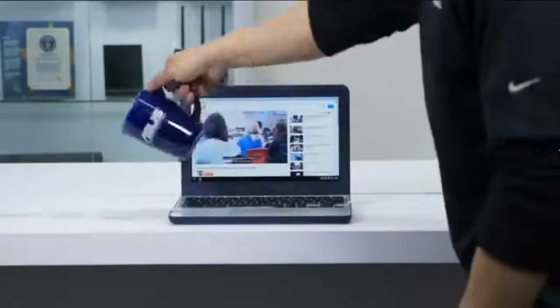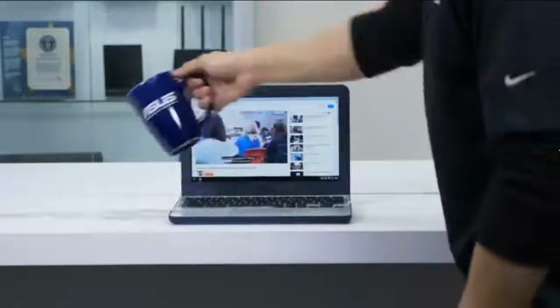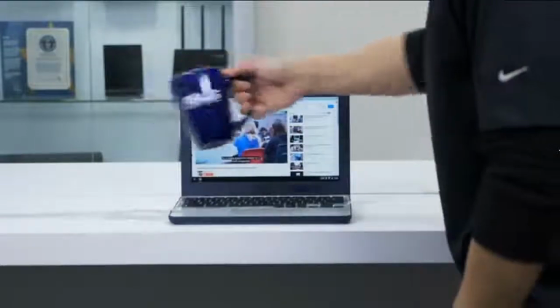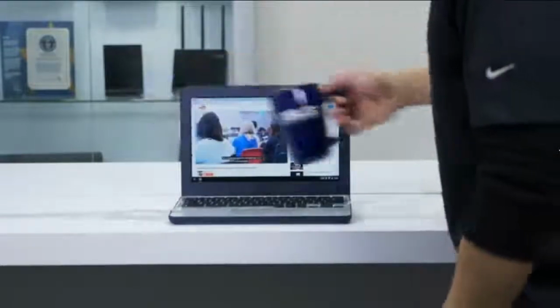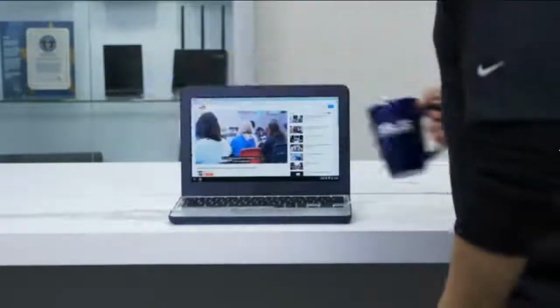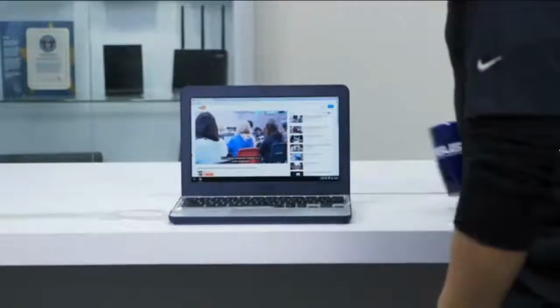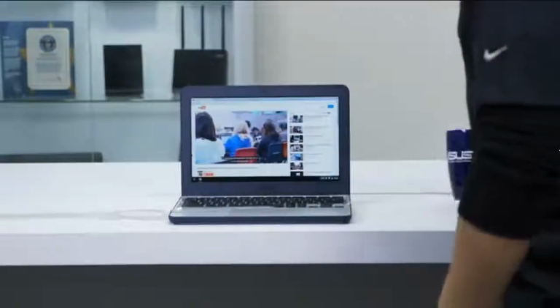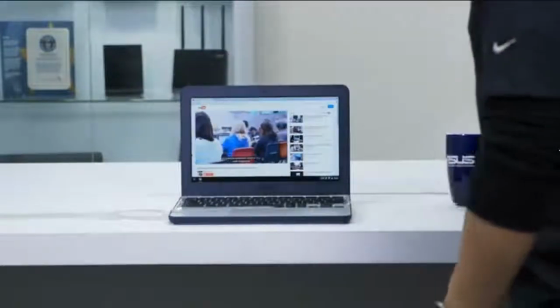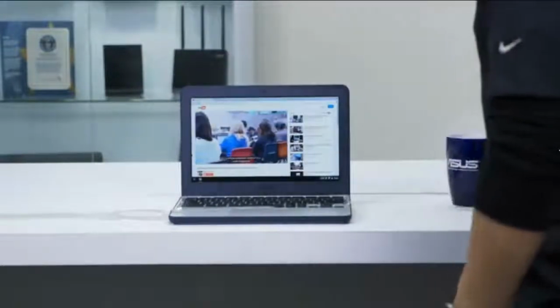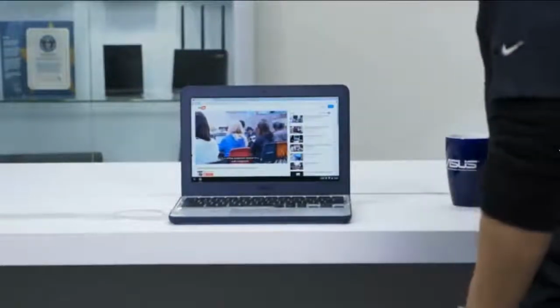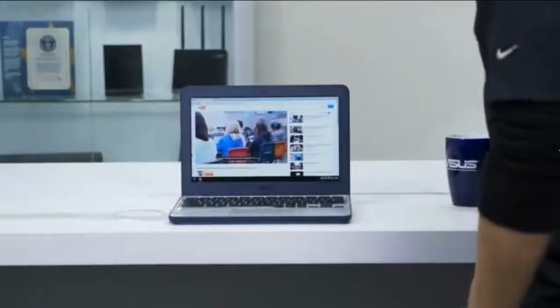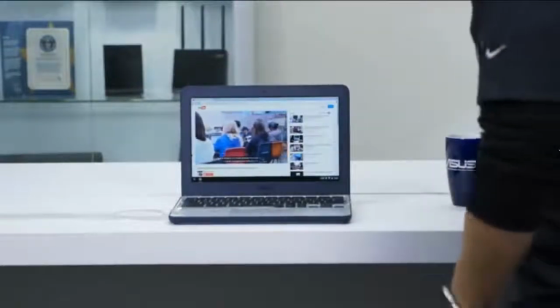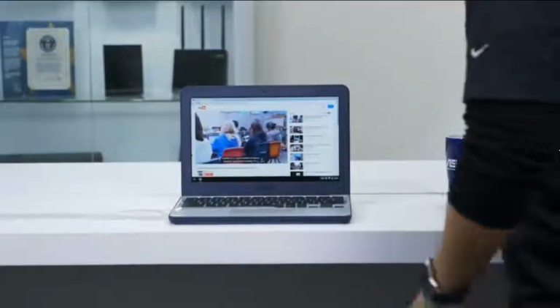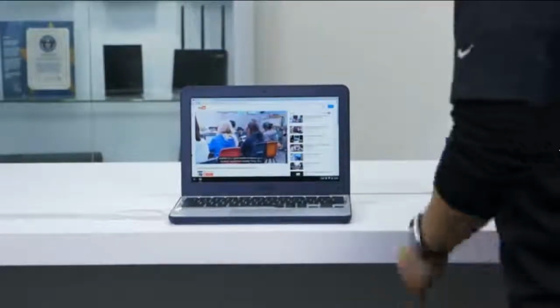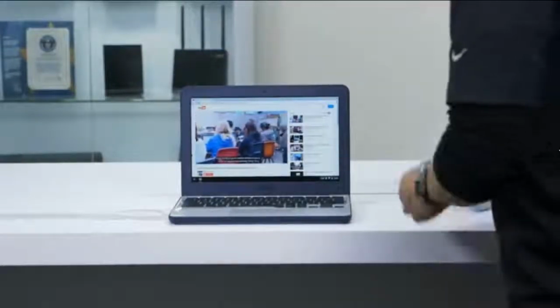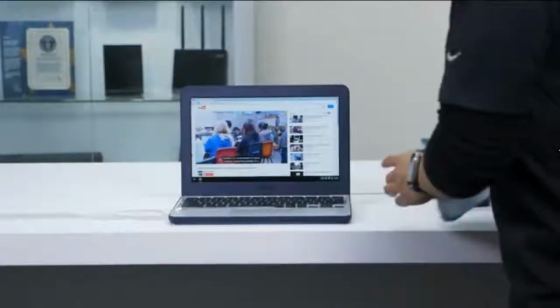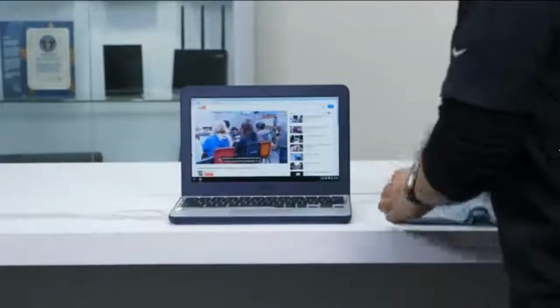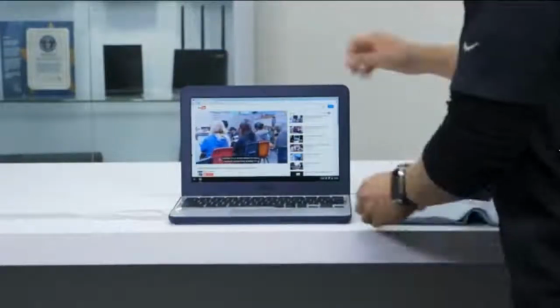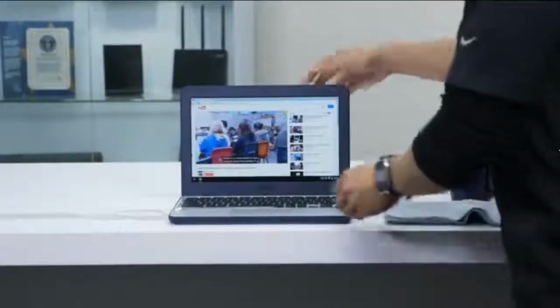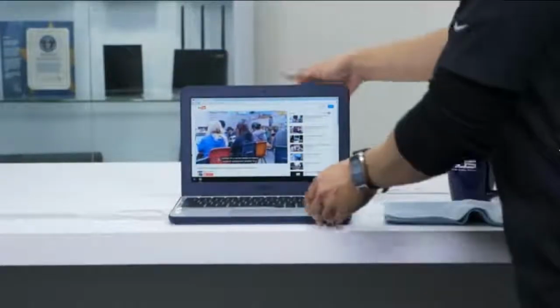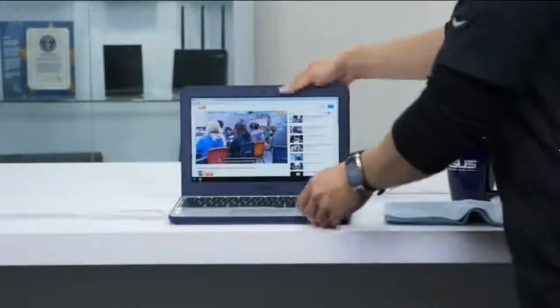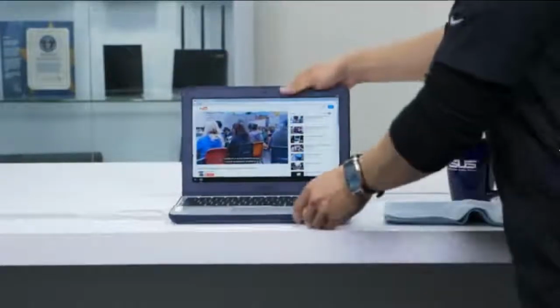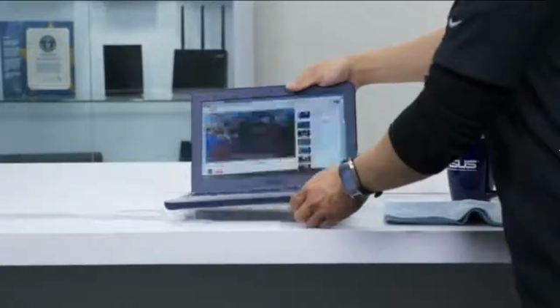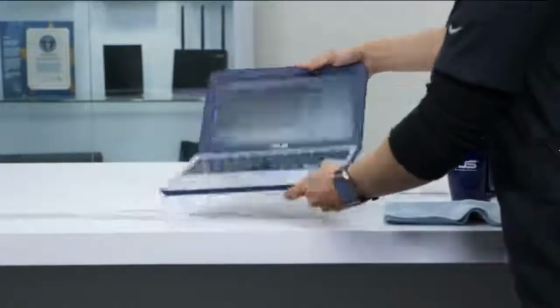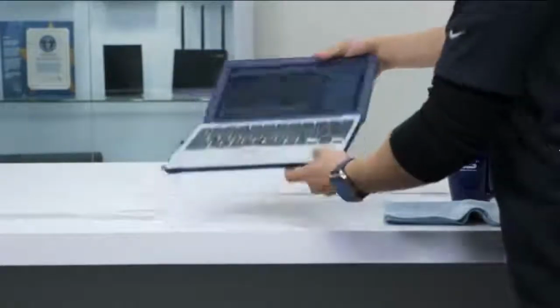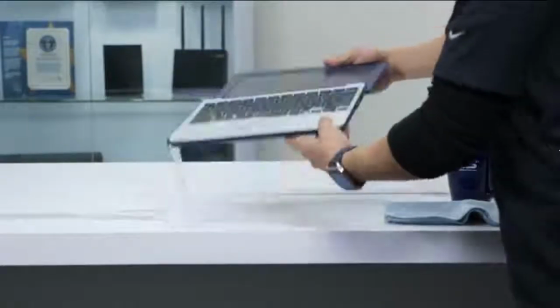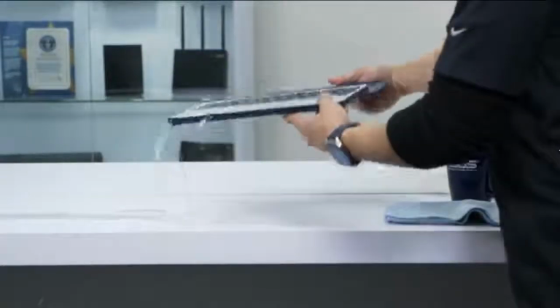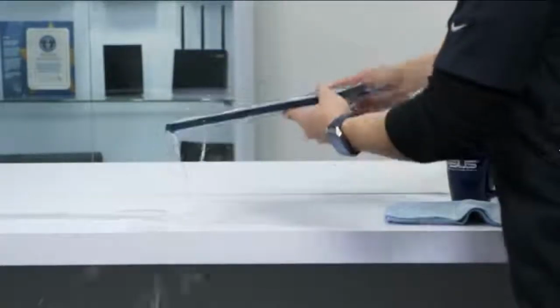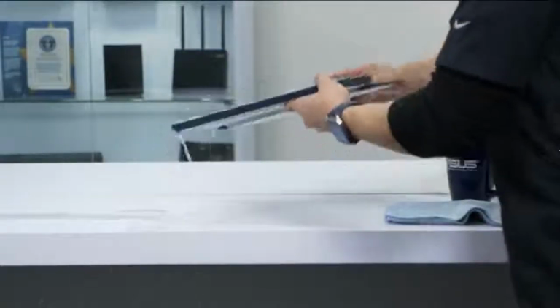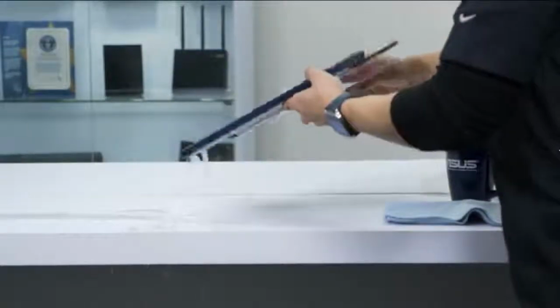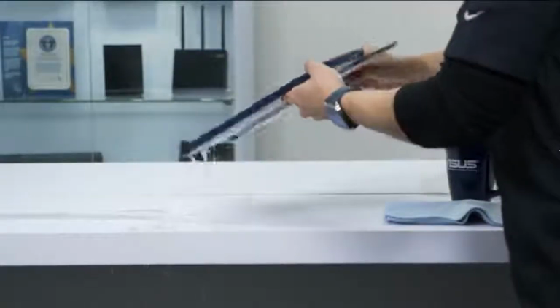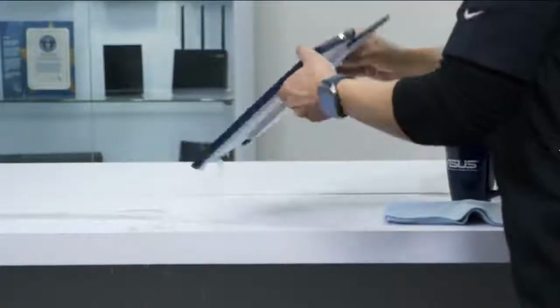If you ever do spill liquid on the keyboard, just turn it over to drain and wipe it down with a paper towel.